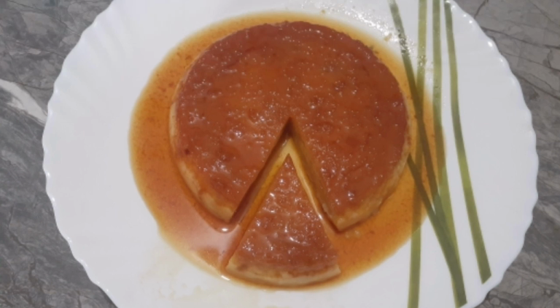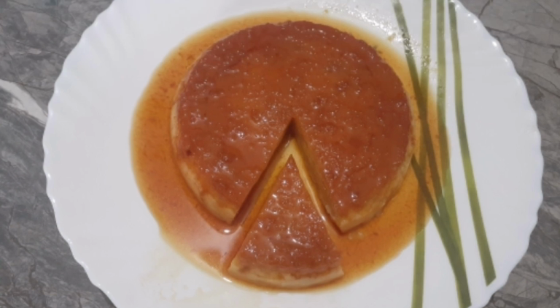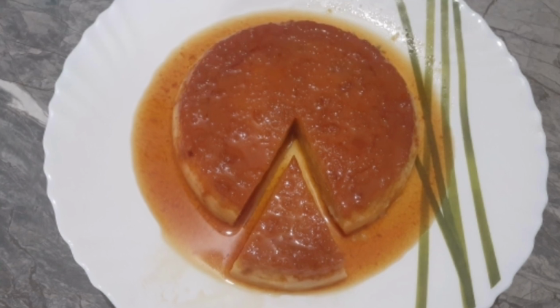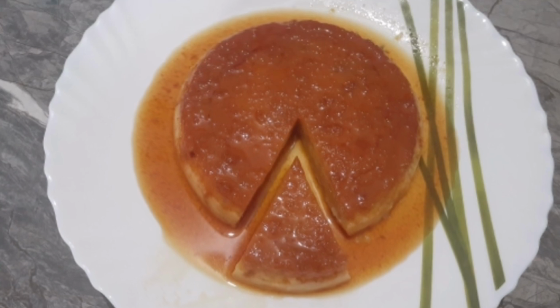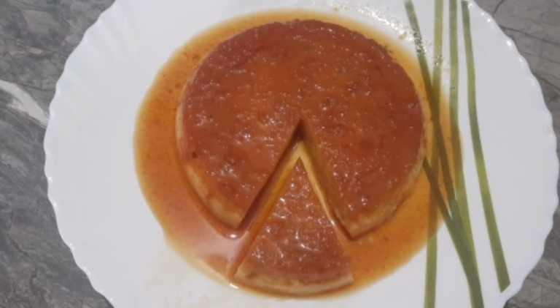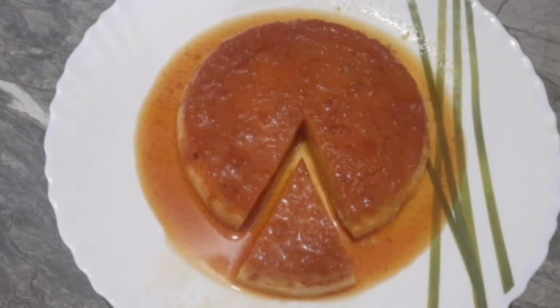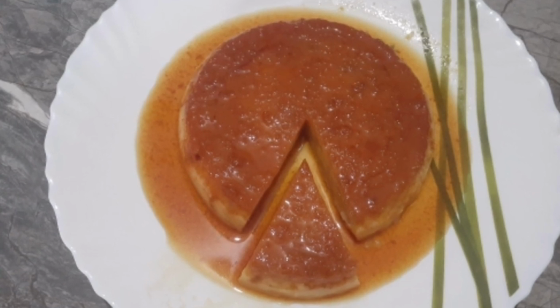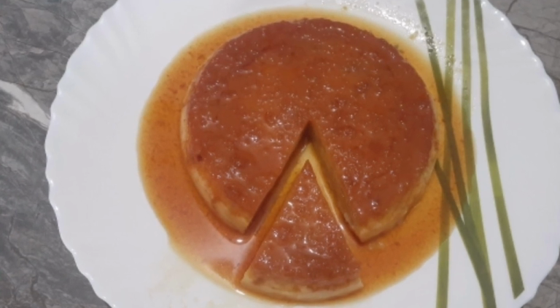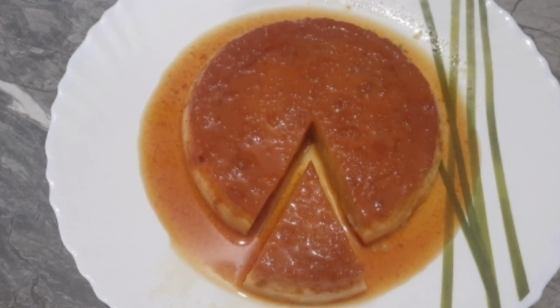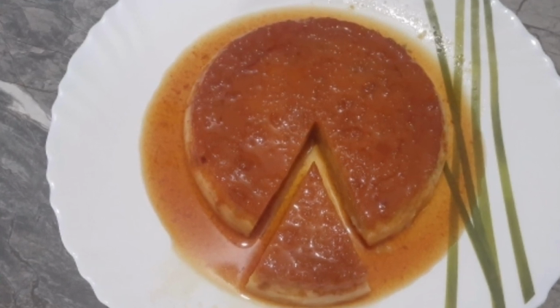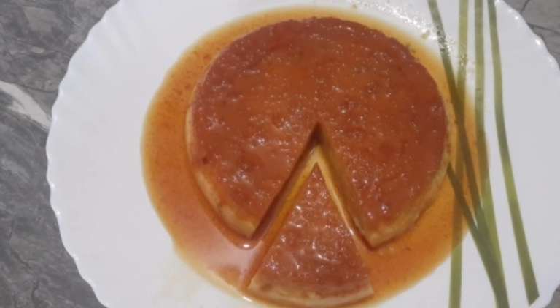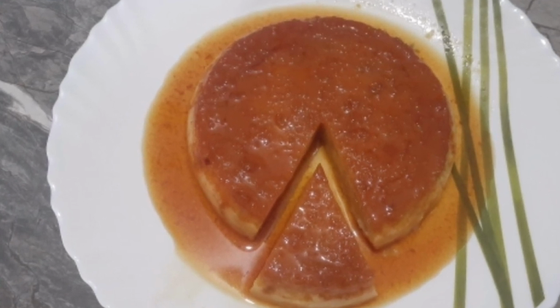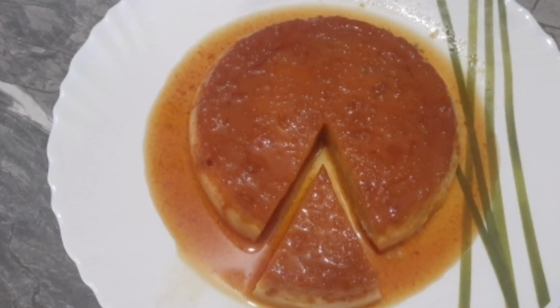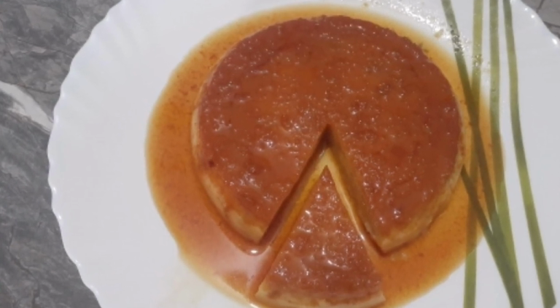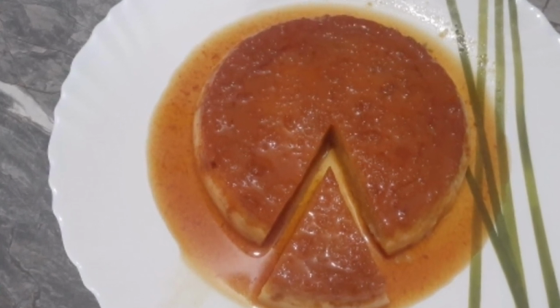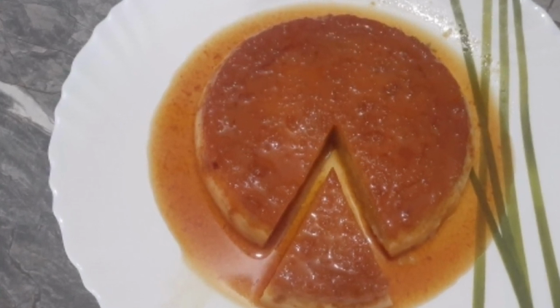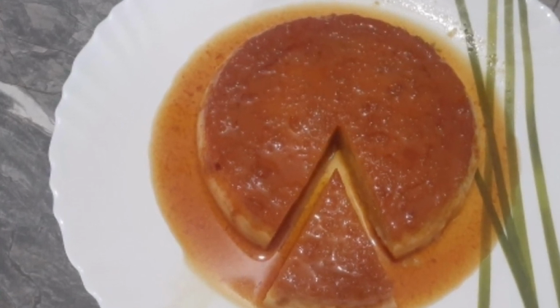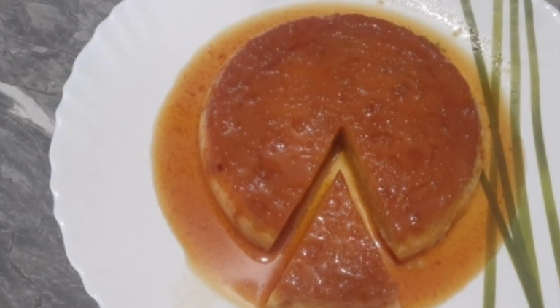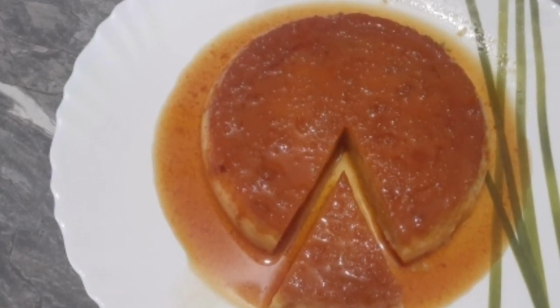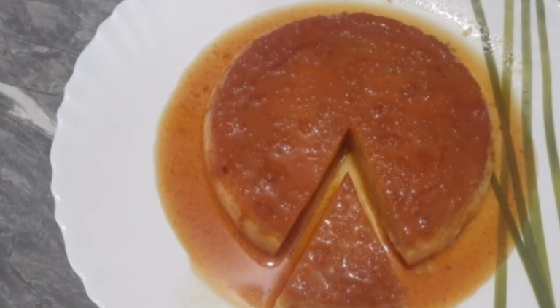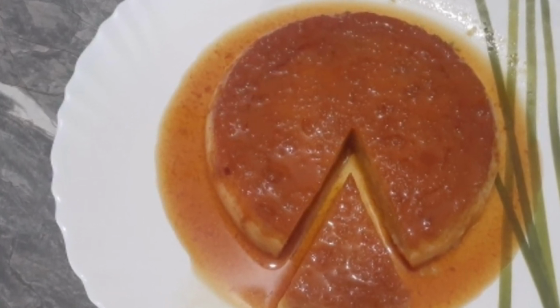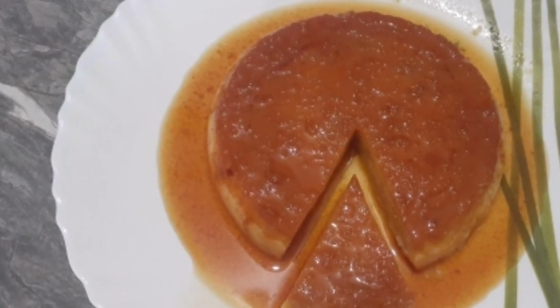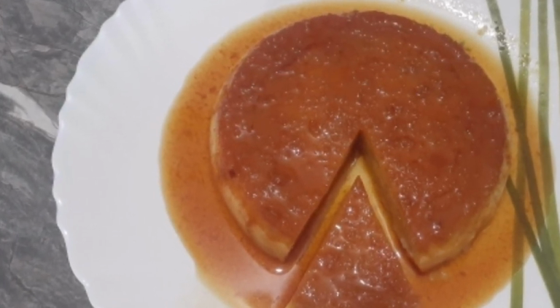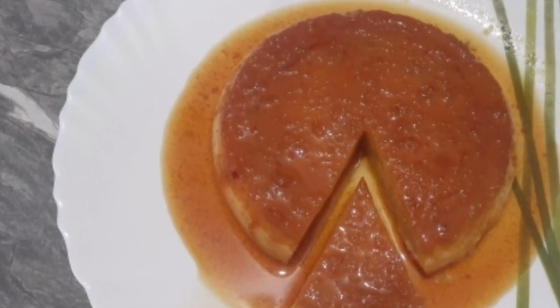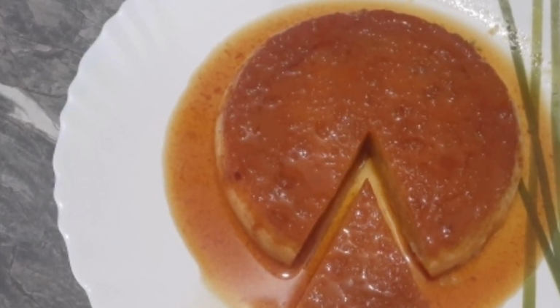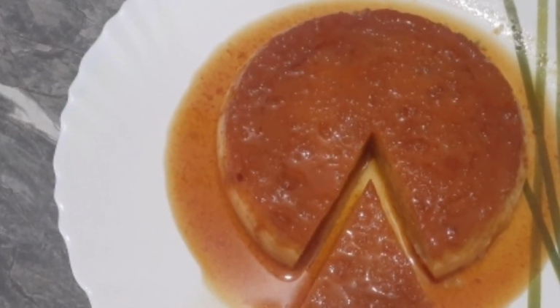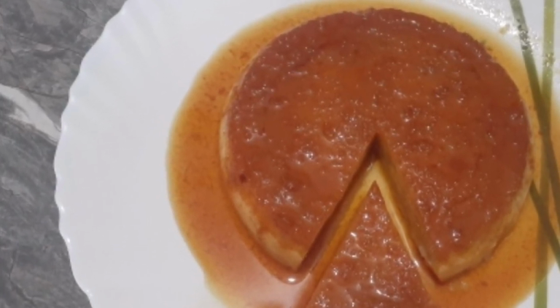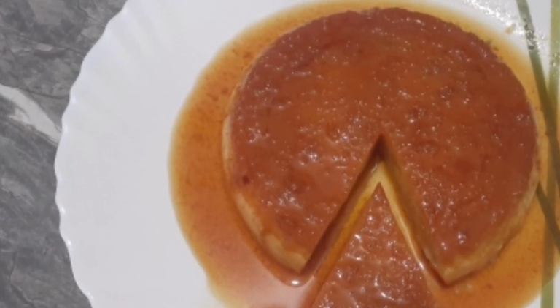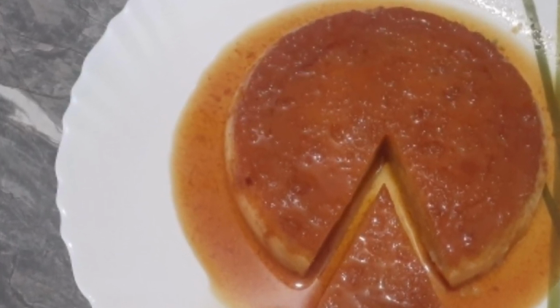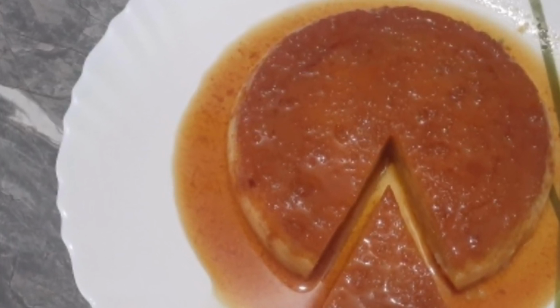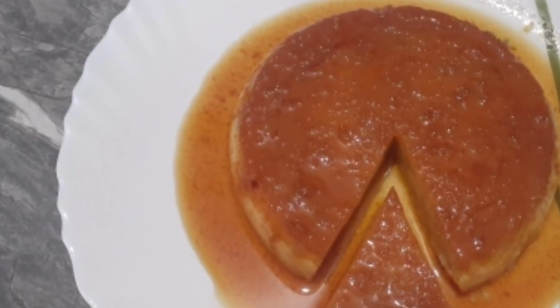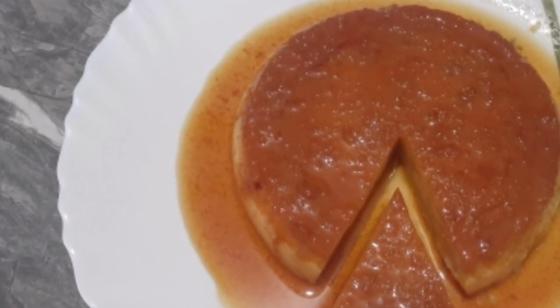I'll share my recipe for eggless caramel pudding. I'll show you how to make this pudding in just a few minutes.